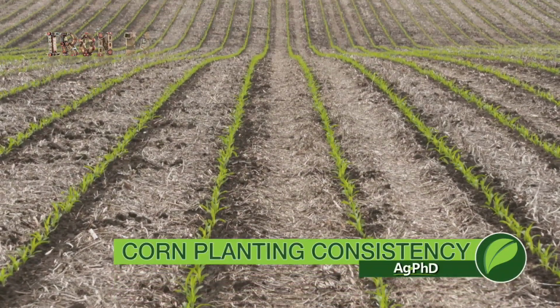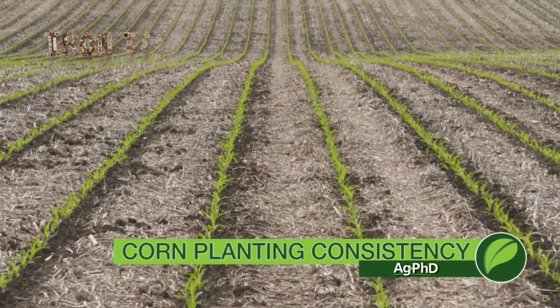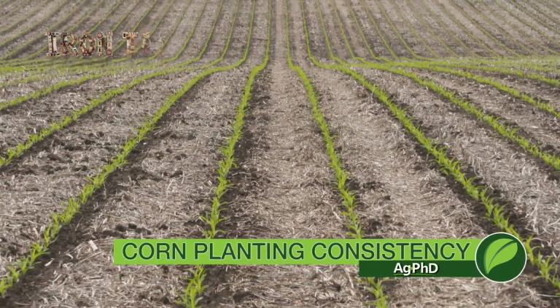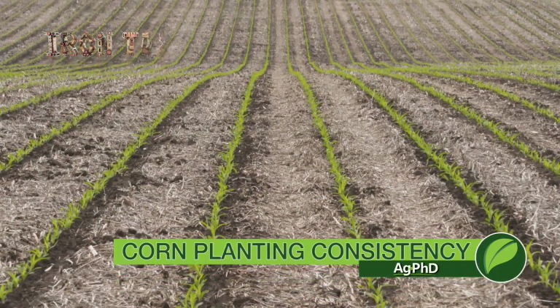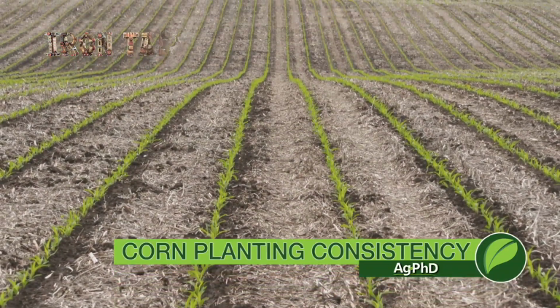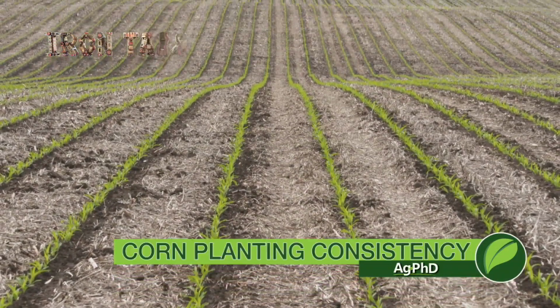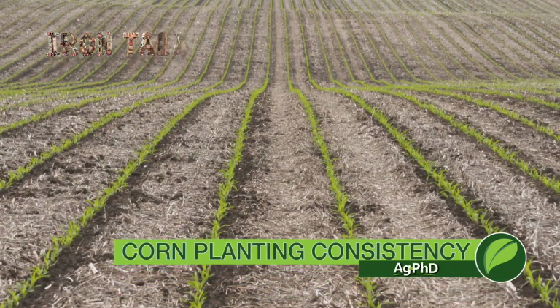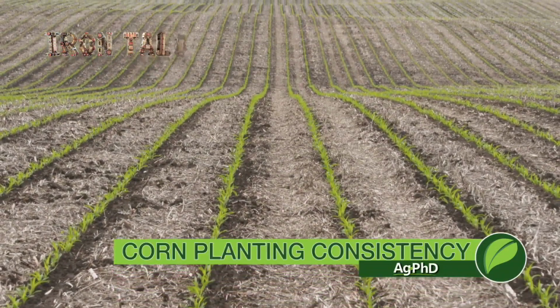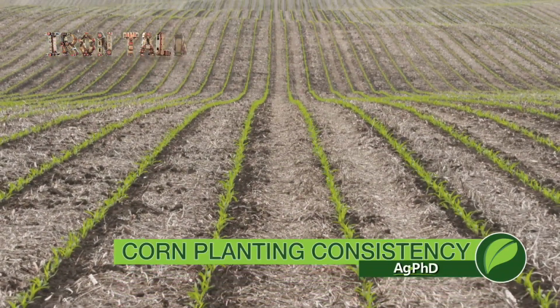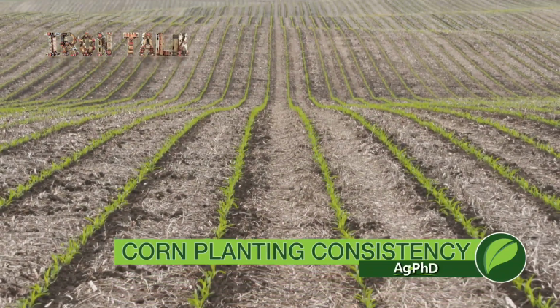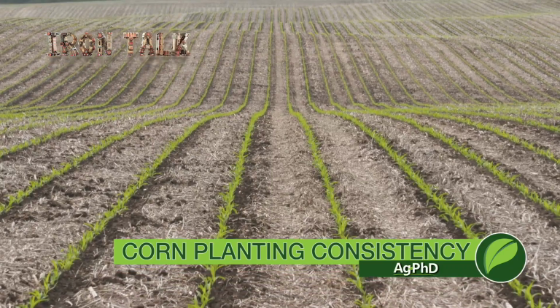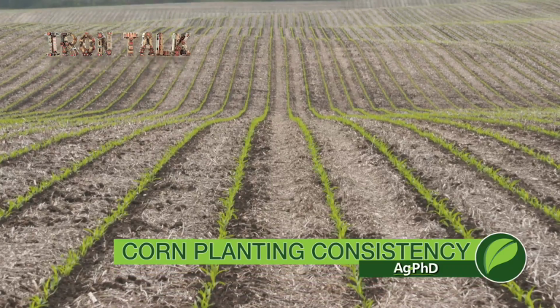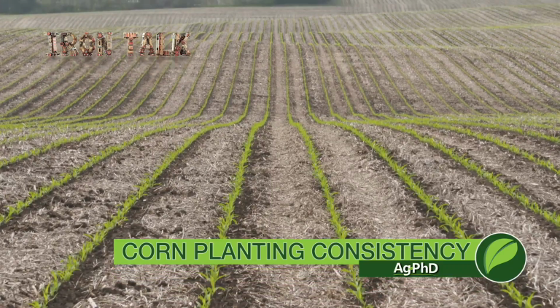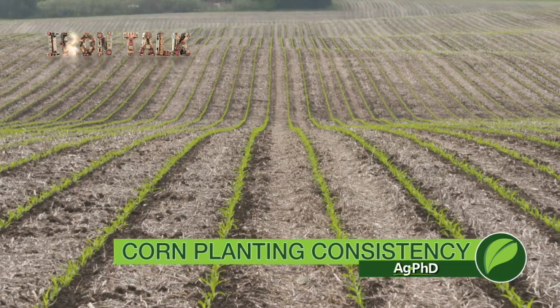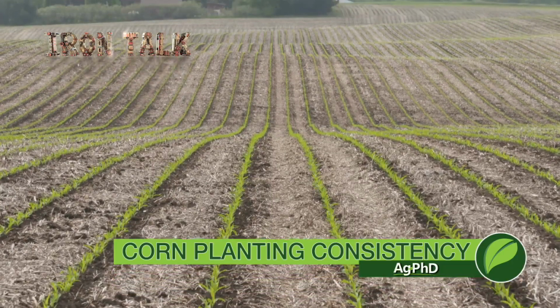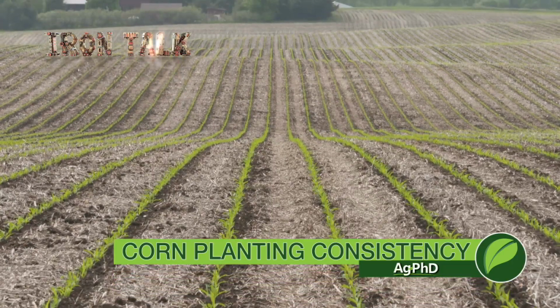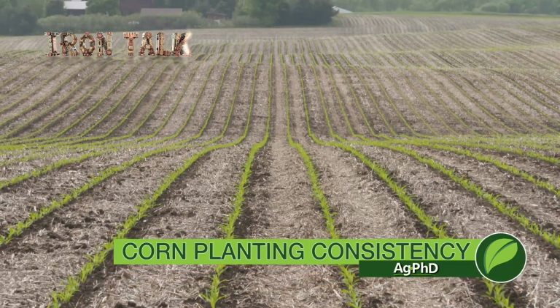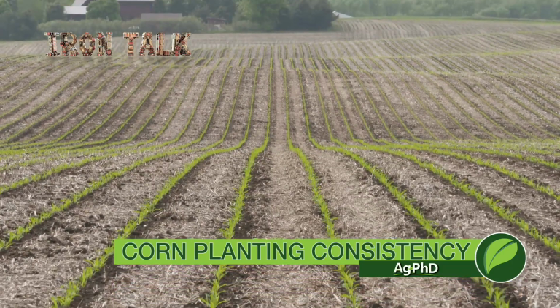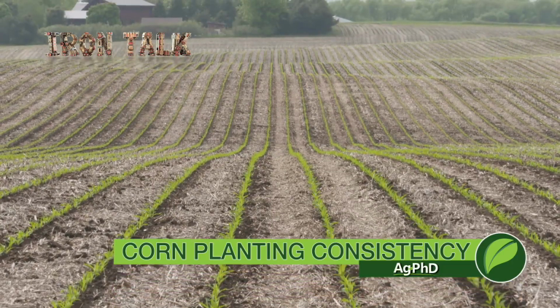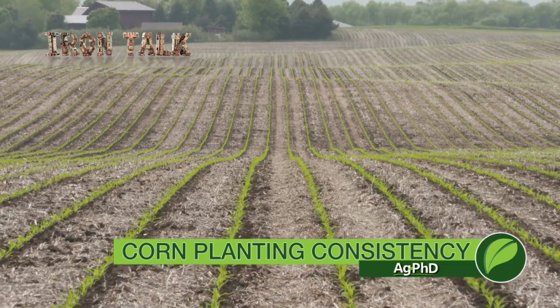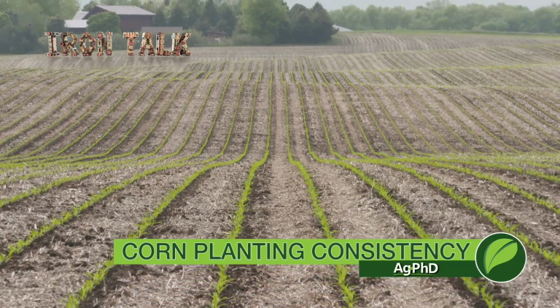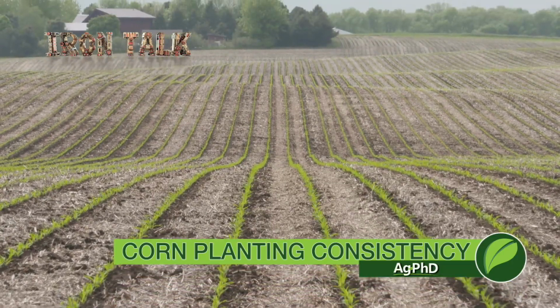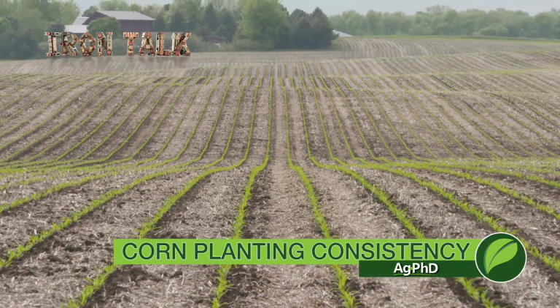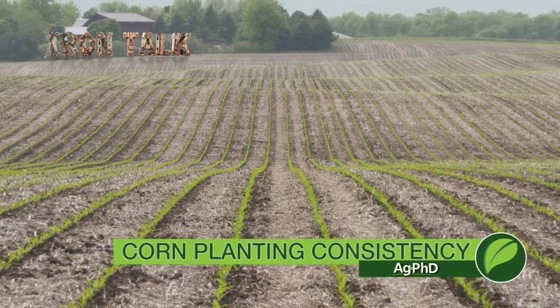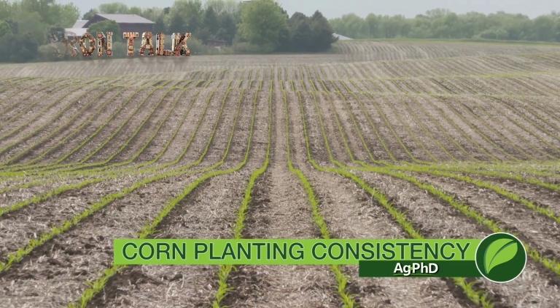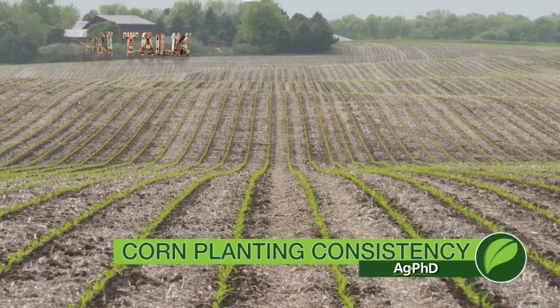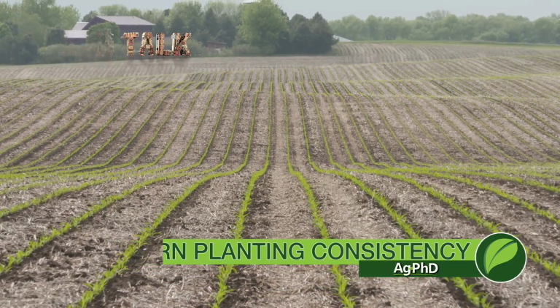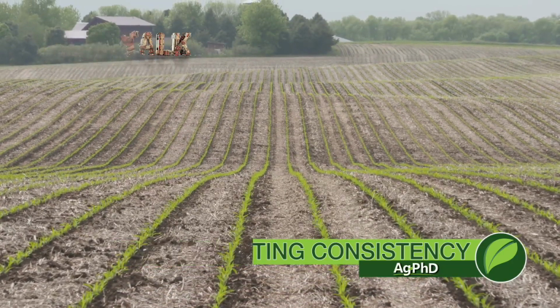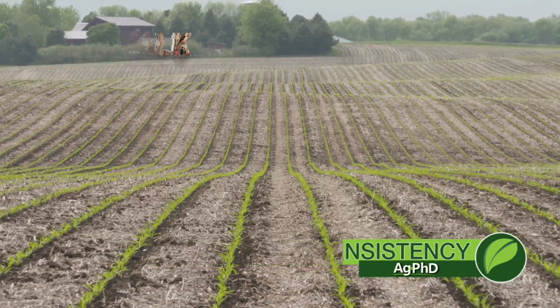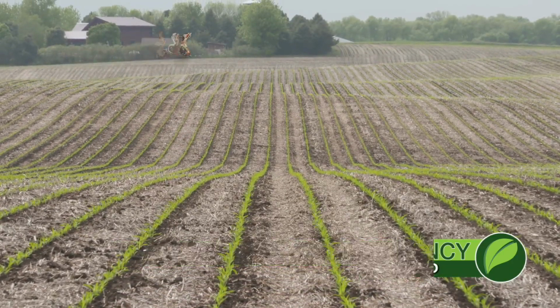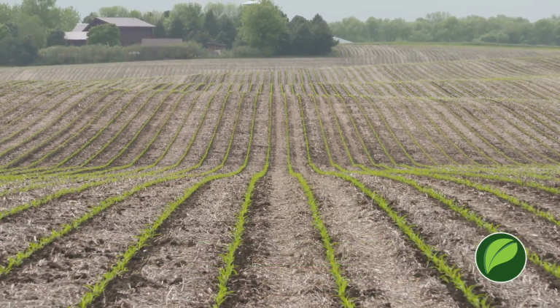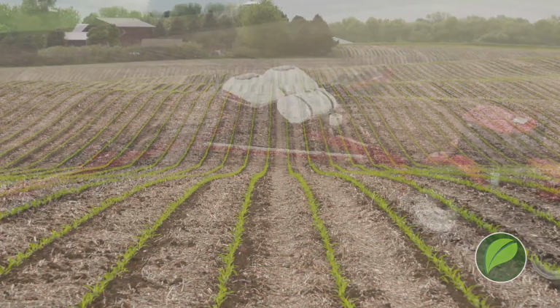If there's still corn growing in your area, you've got some homework to do. I'll explain on today's Iron Talk.